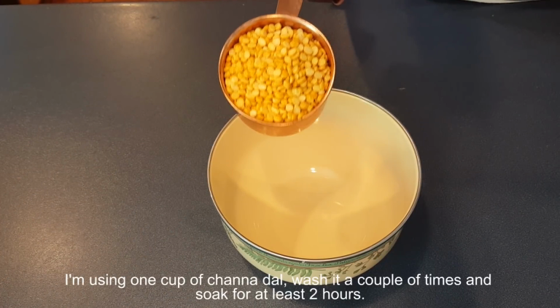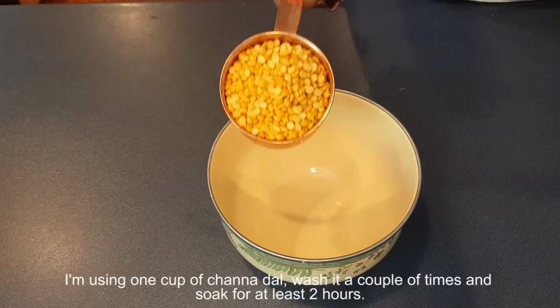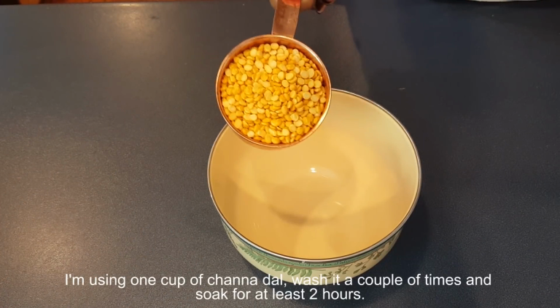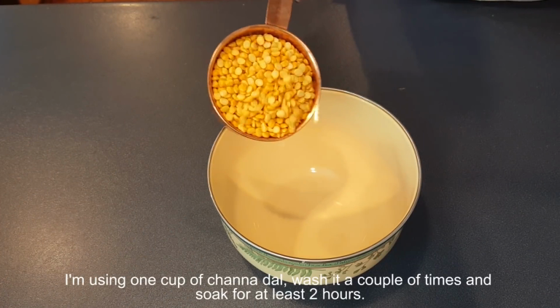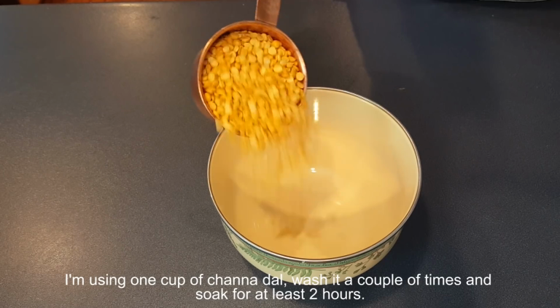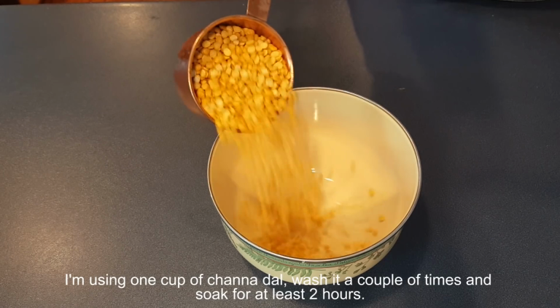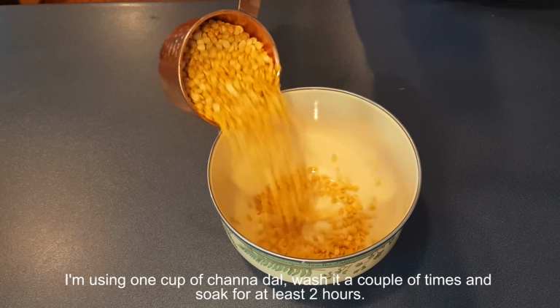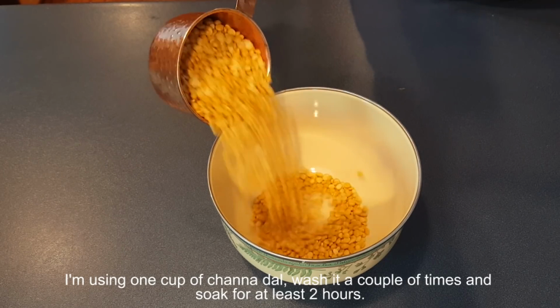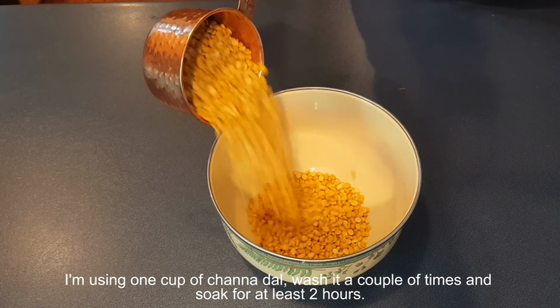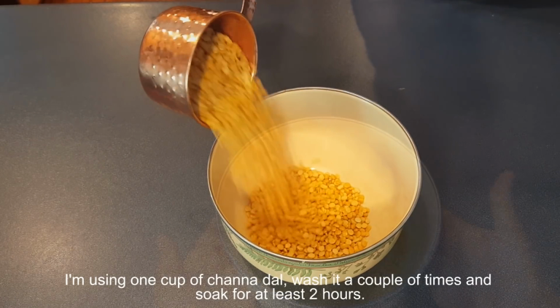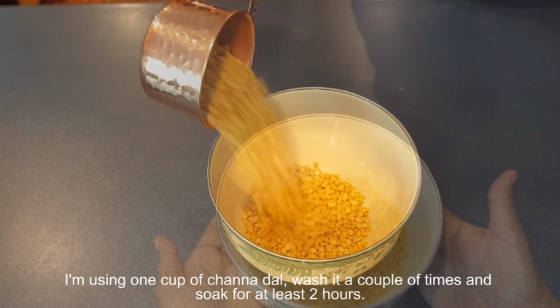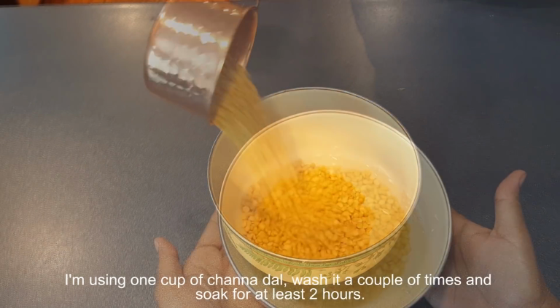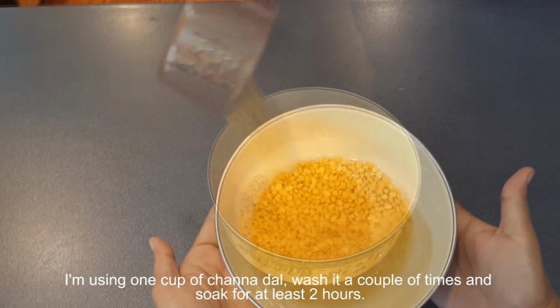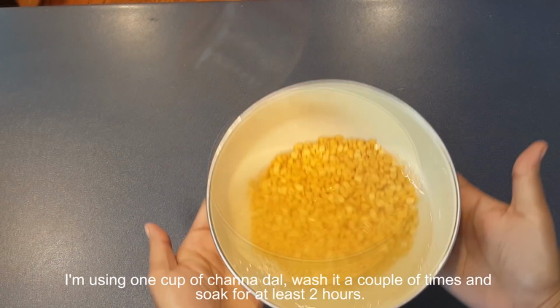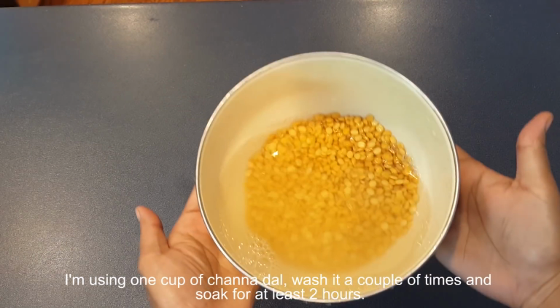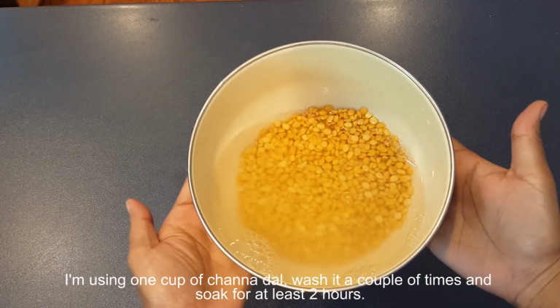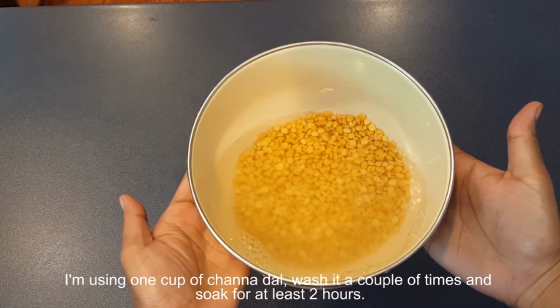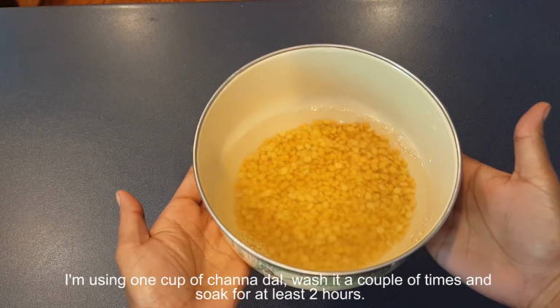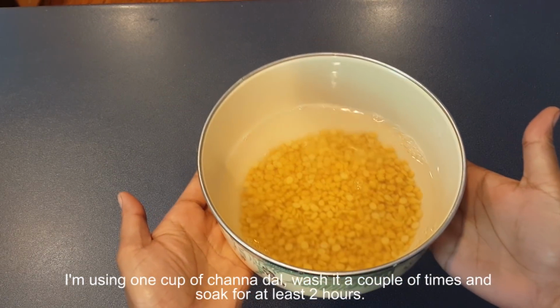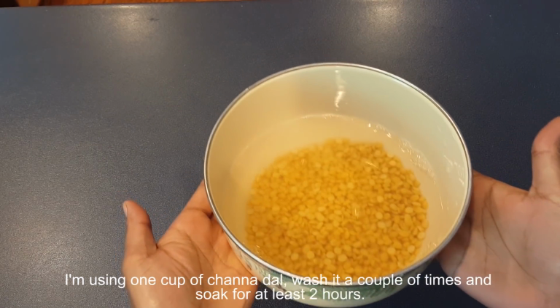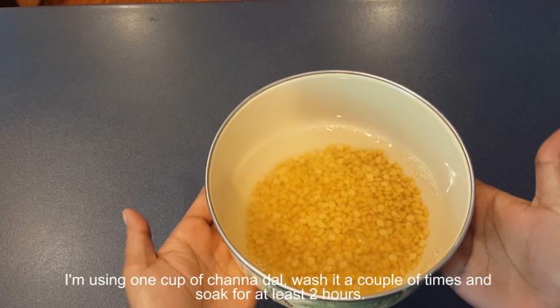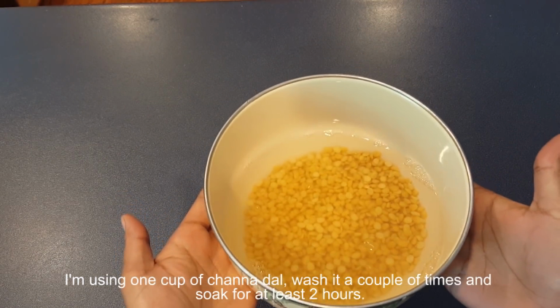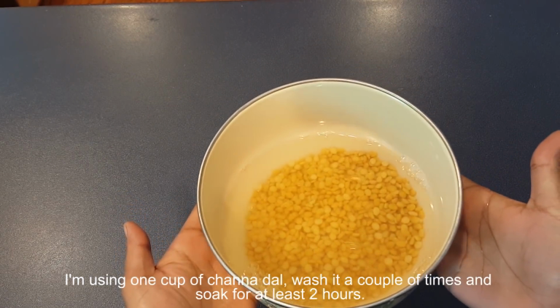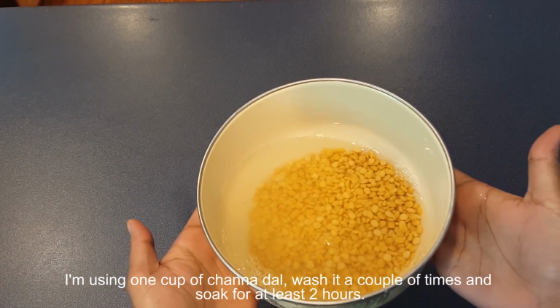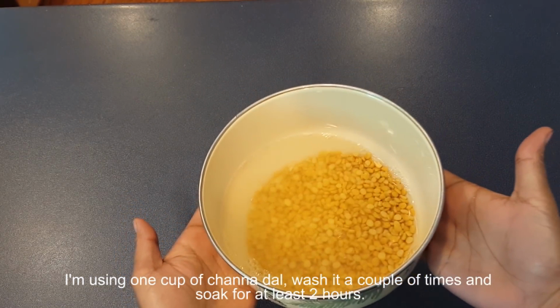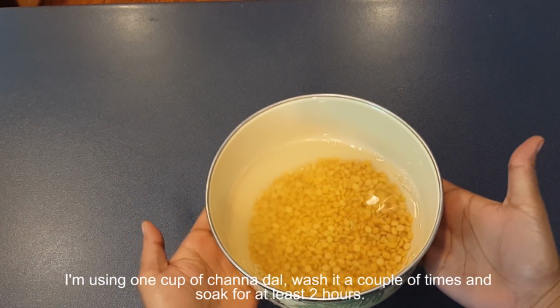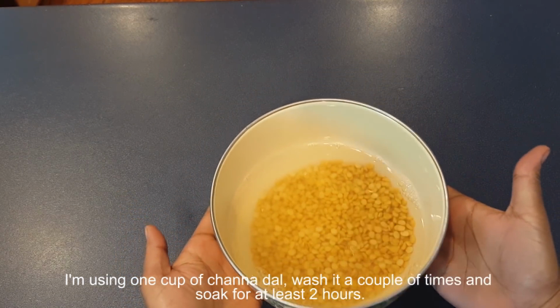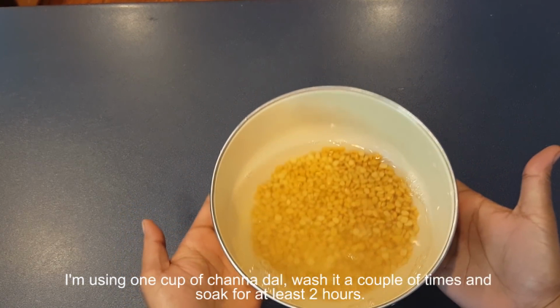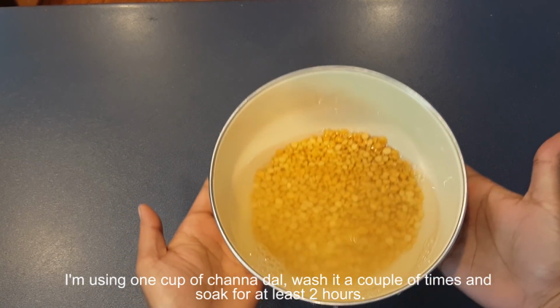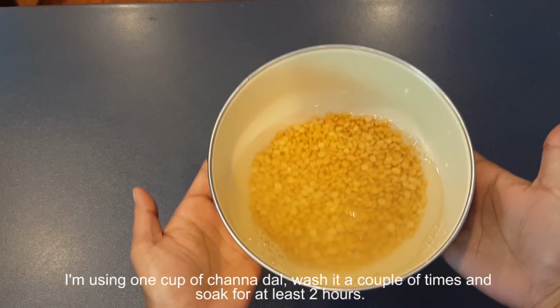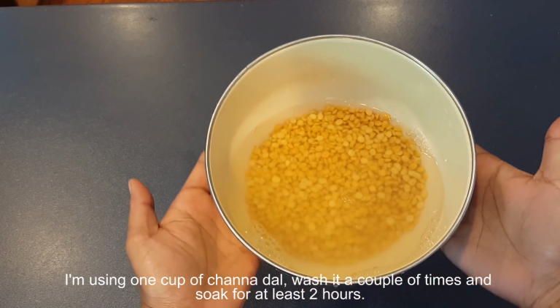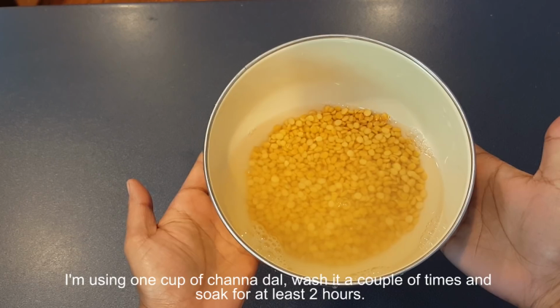I'm using one cup of chana dal. Wash it a couple of times and soak it for at least two hours.